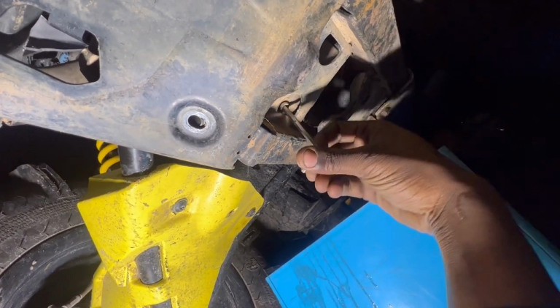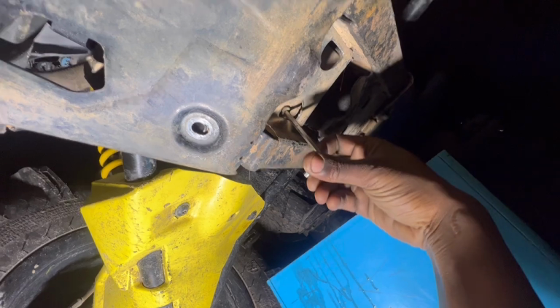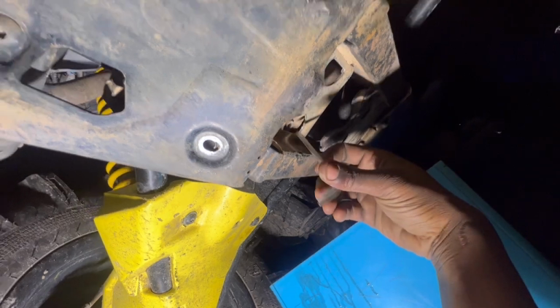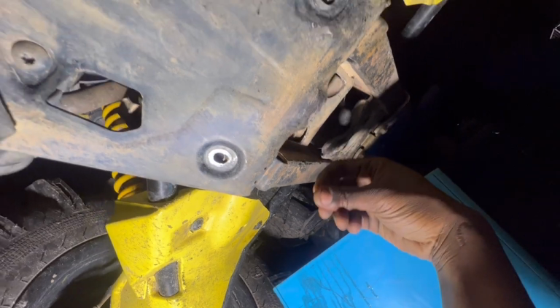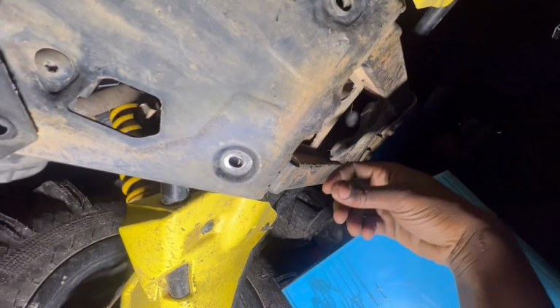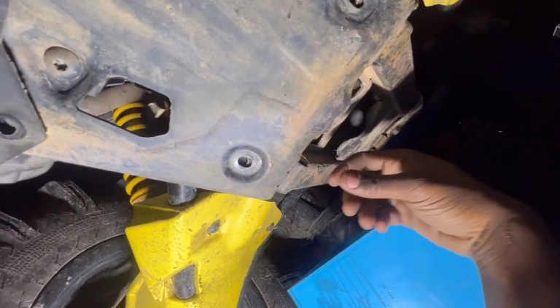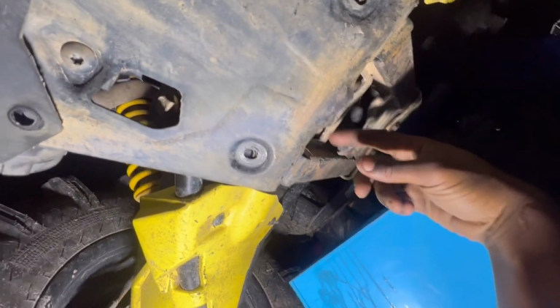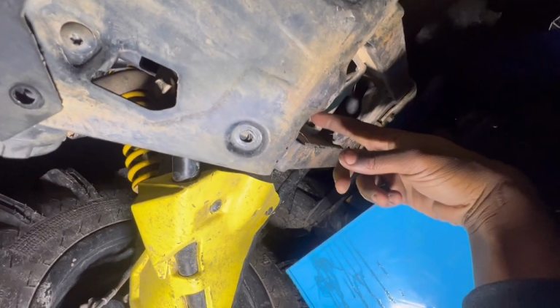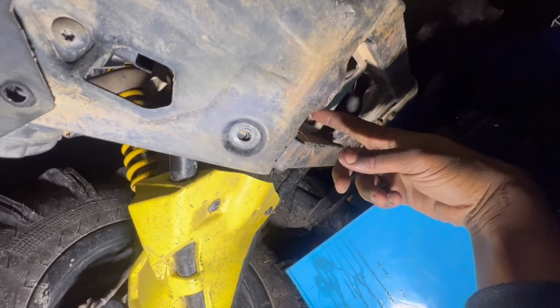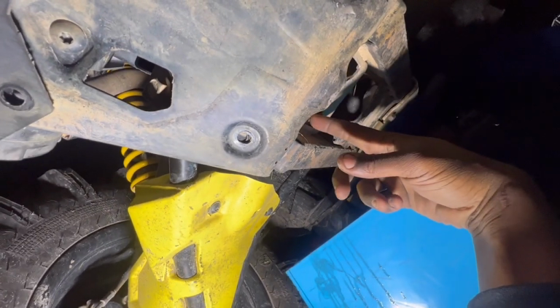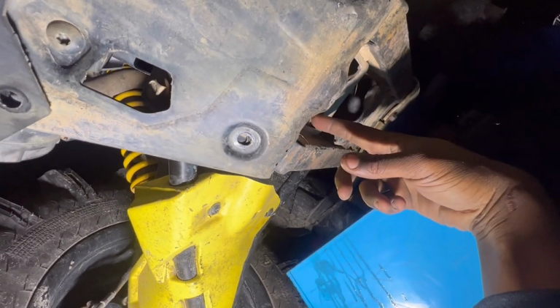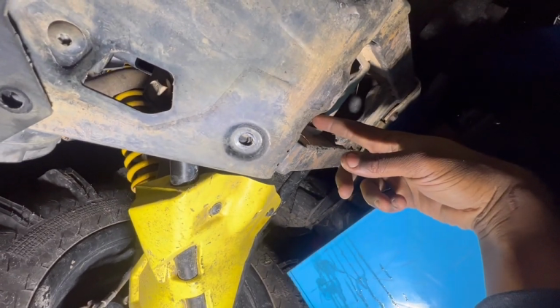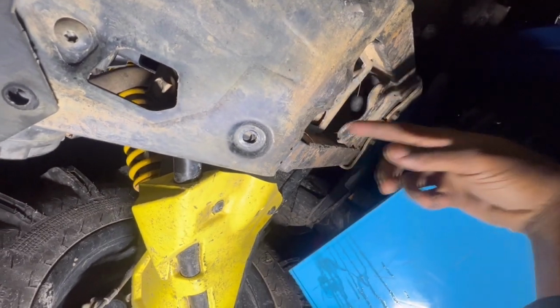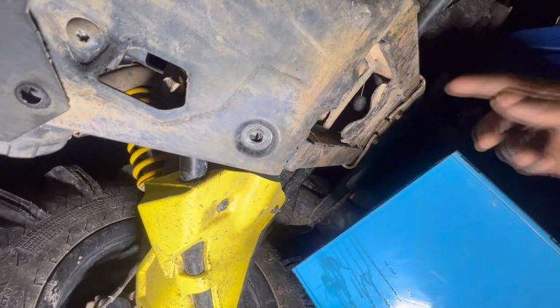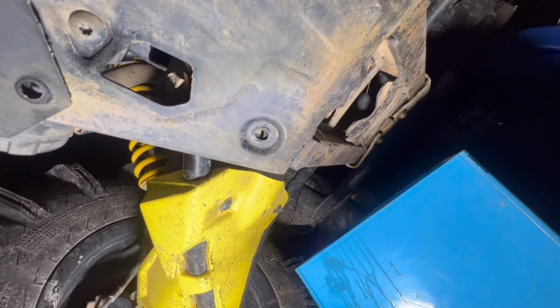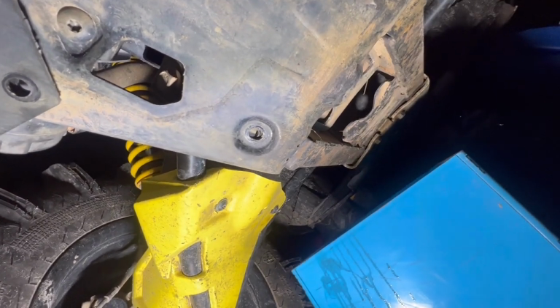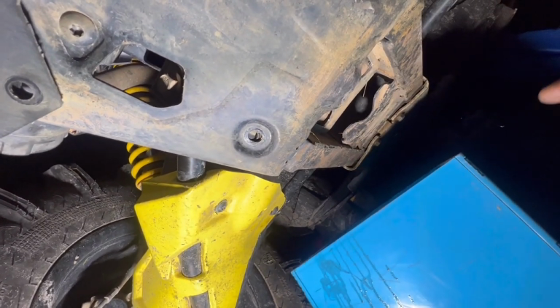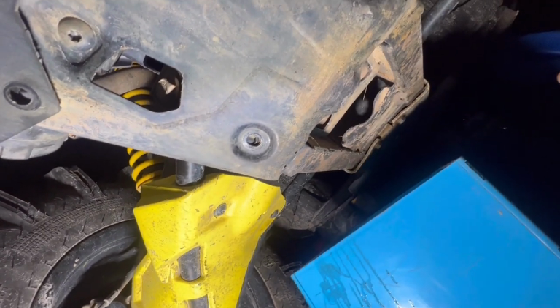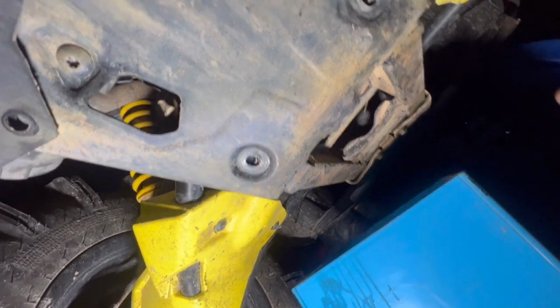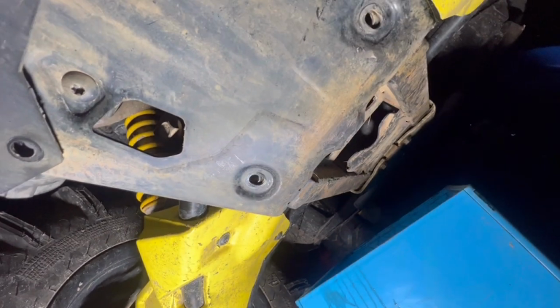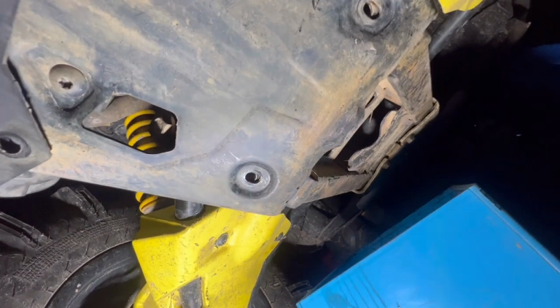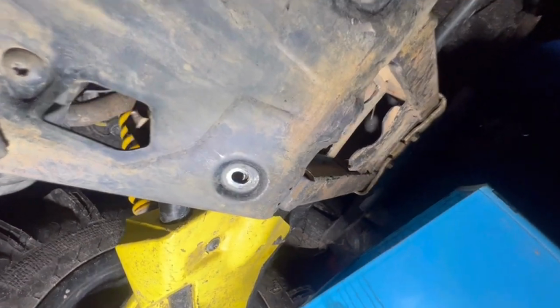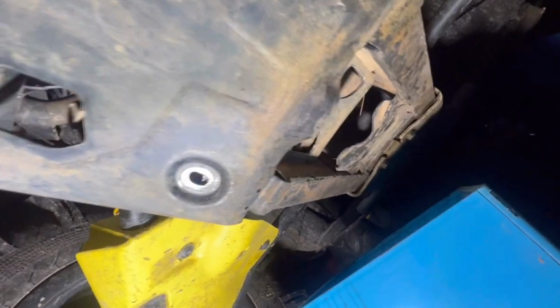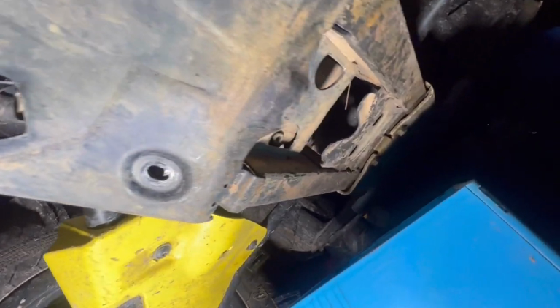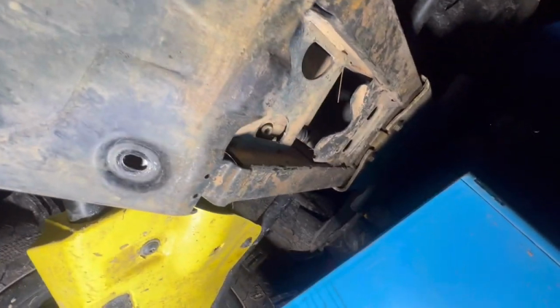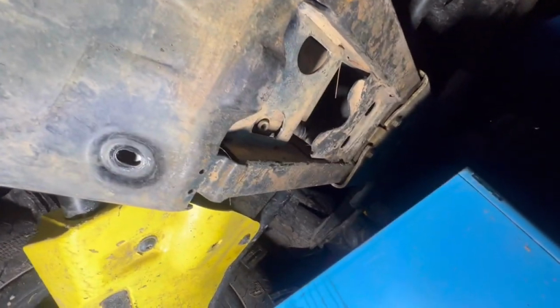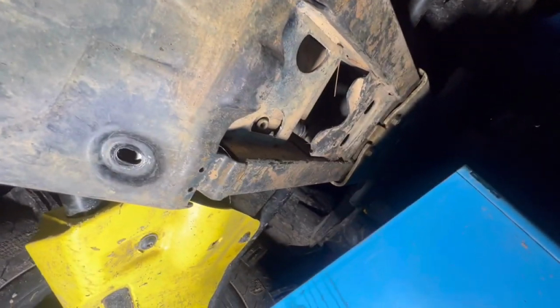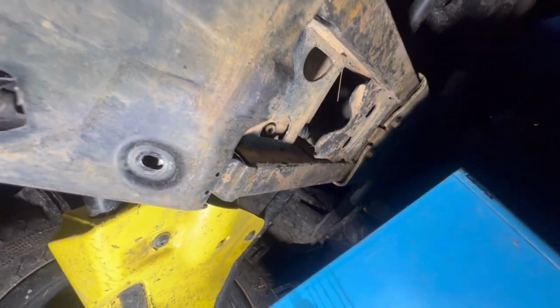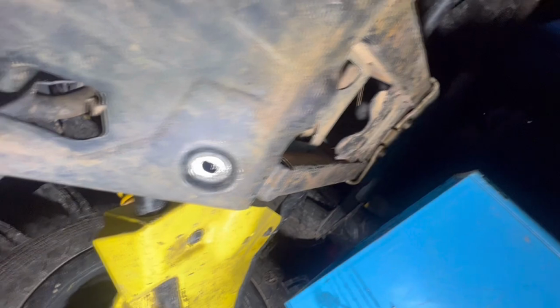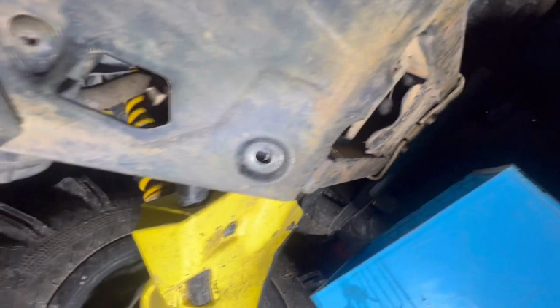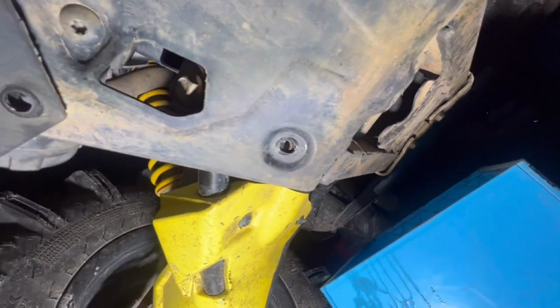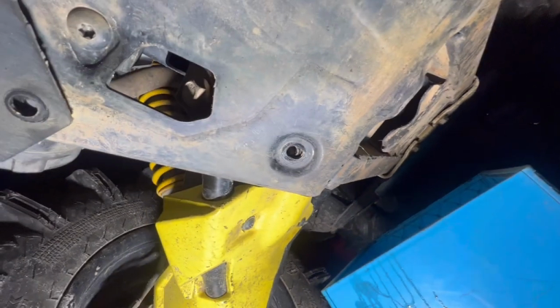Right now I'm removing this plug right here for the front diff.